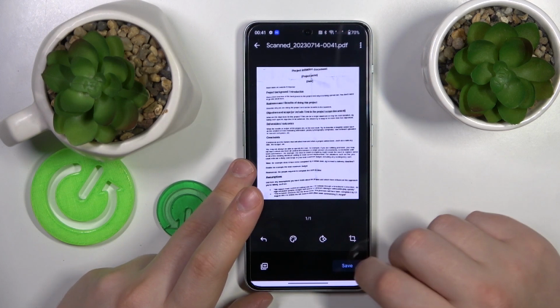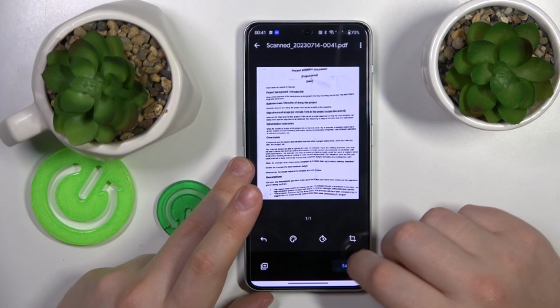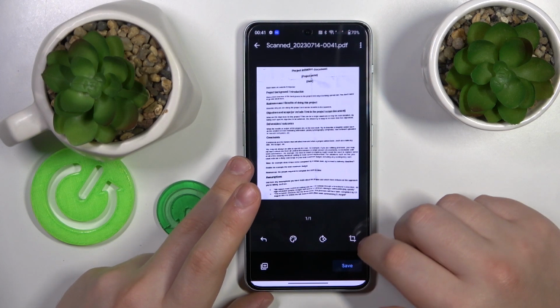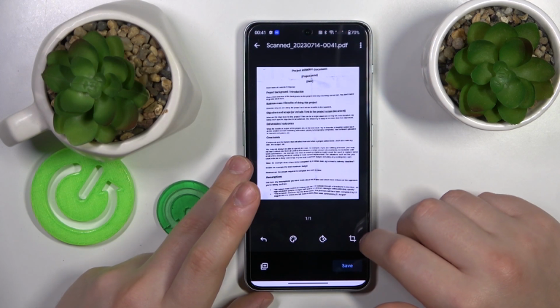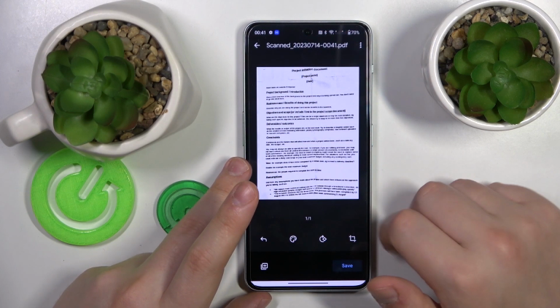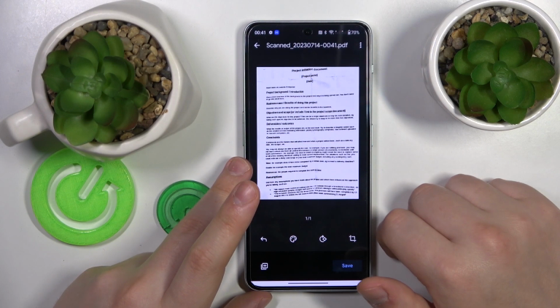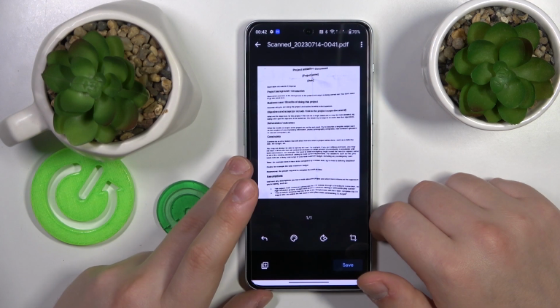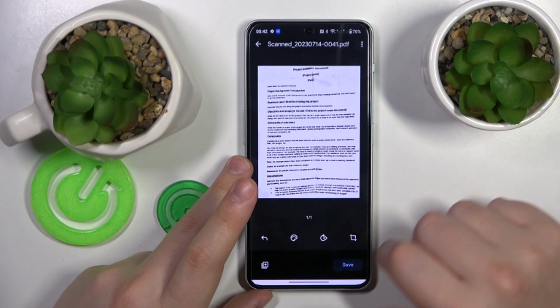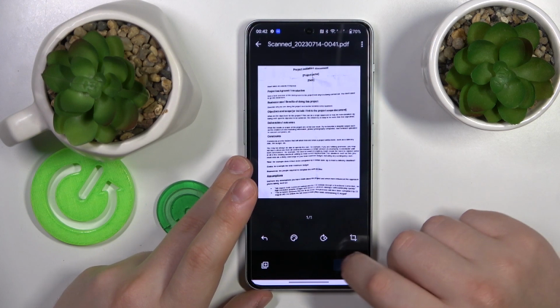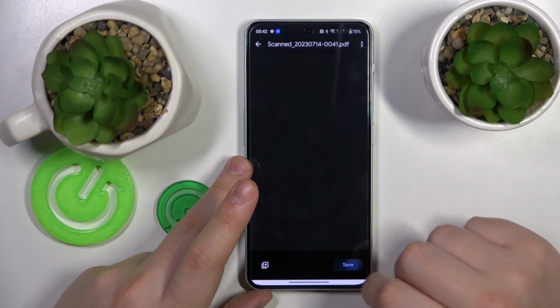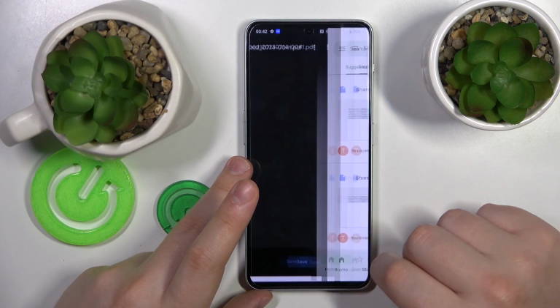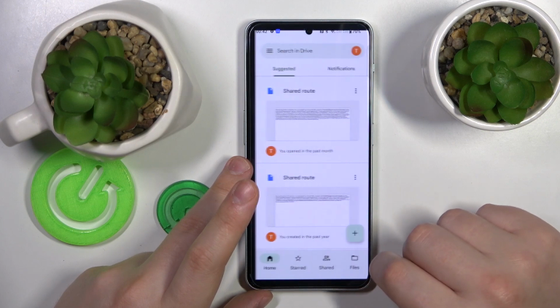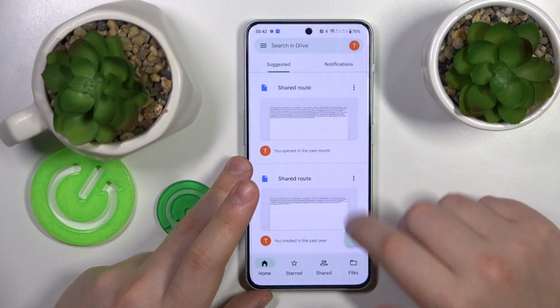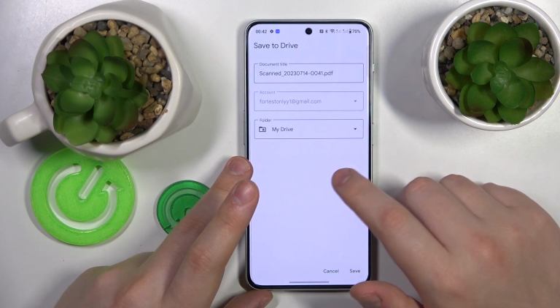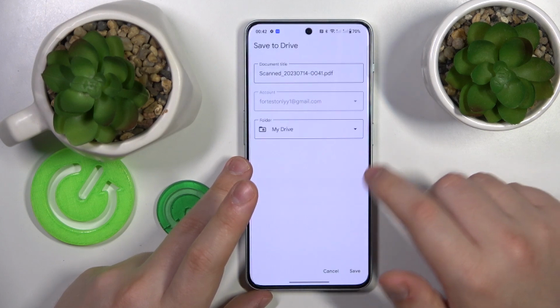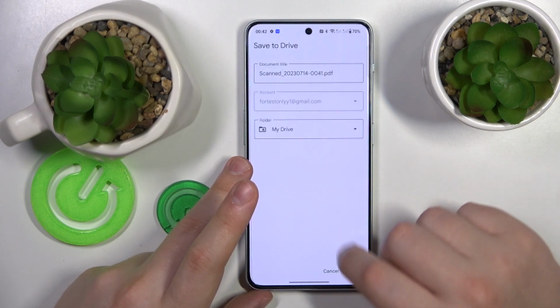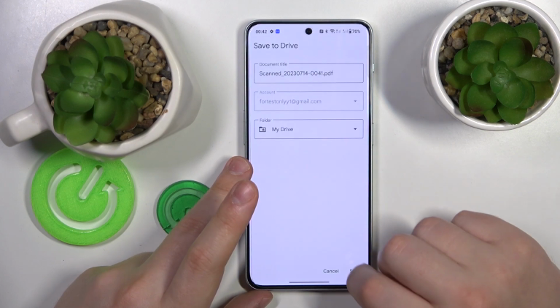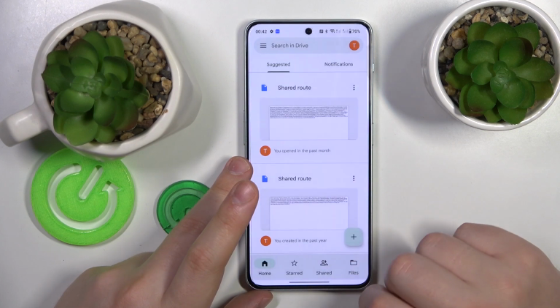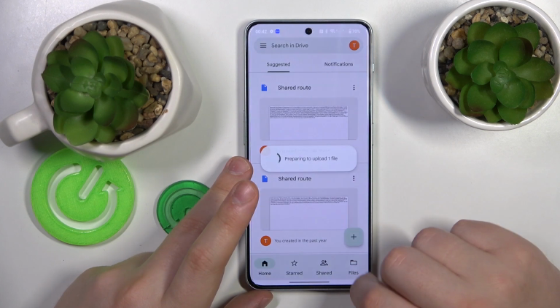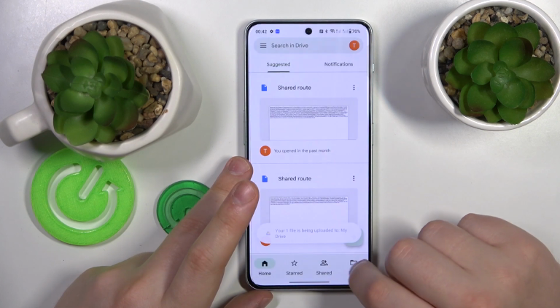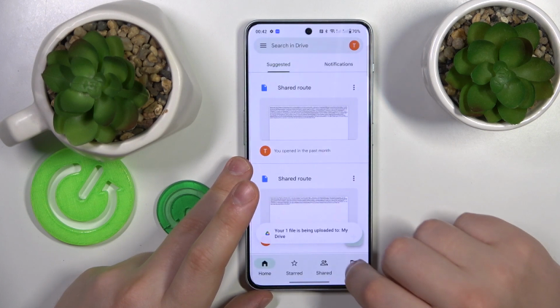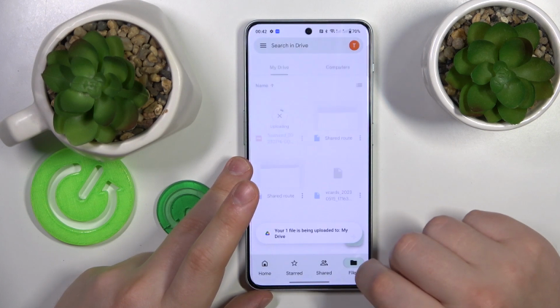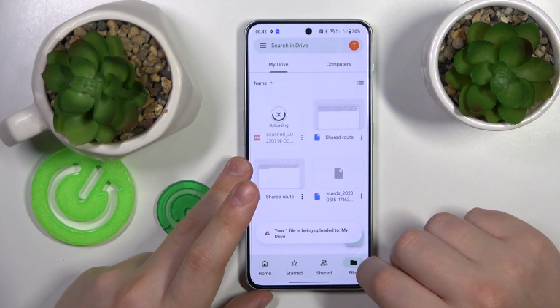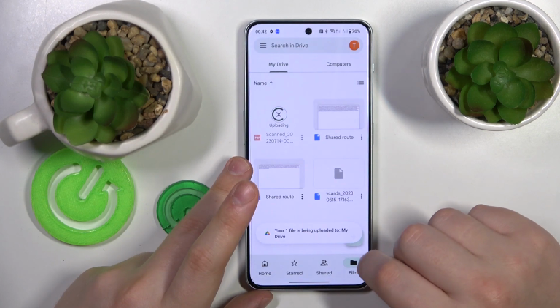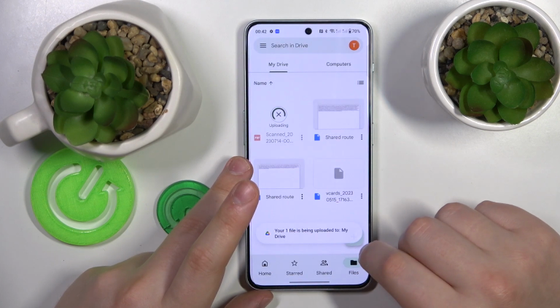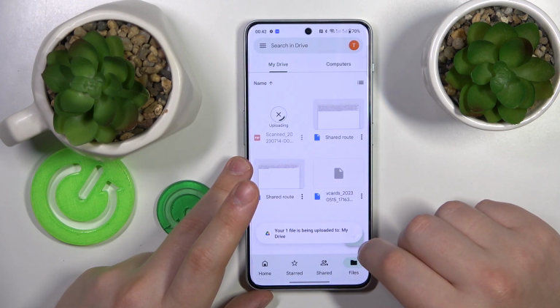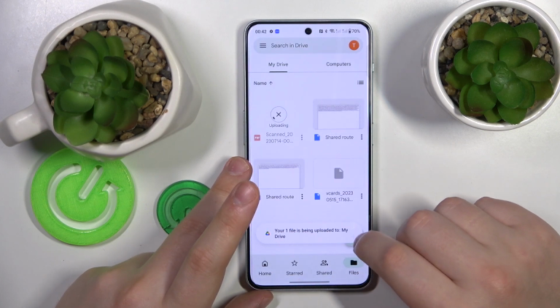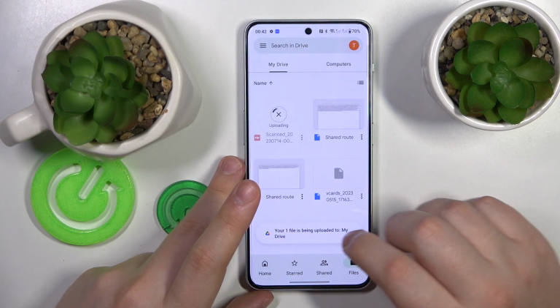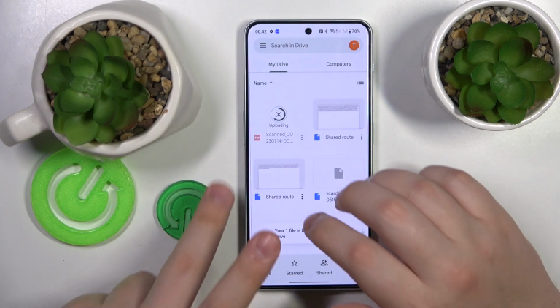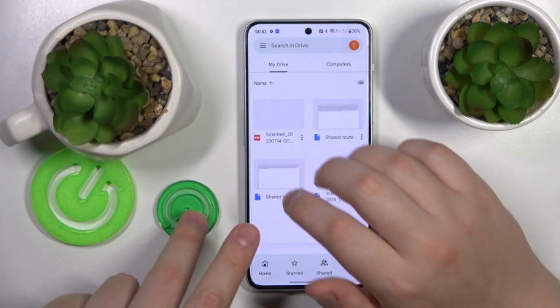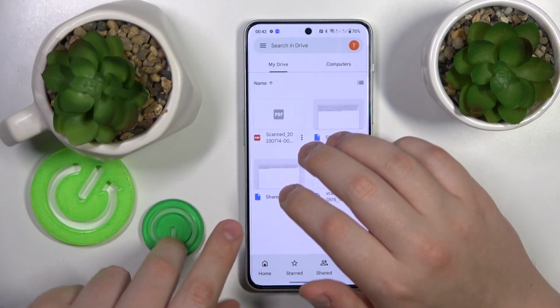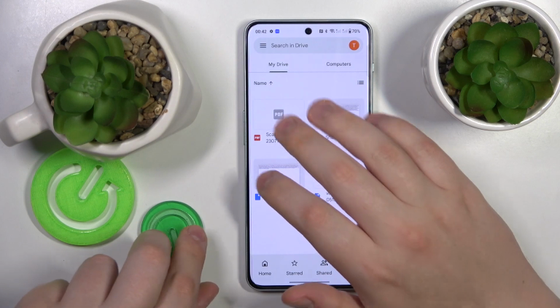Once all the changes are made, hit the save button, then save once again, and give it a few seconds to be uploaded to Google Drive.